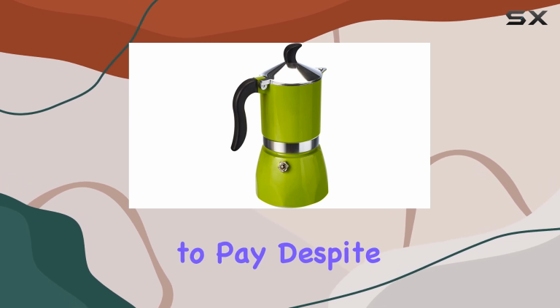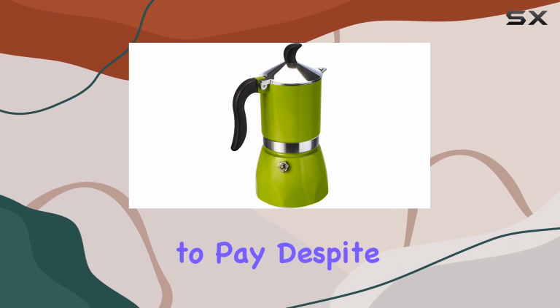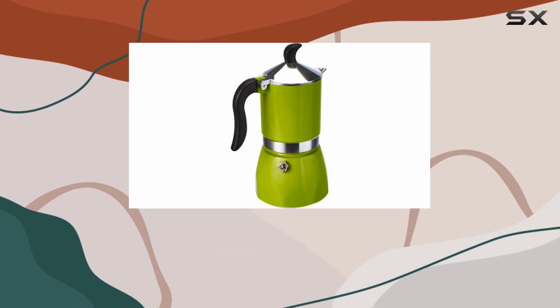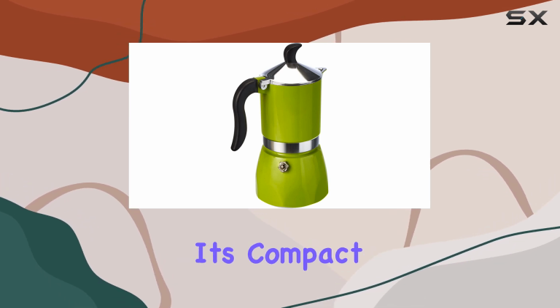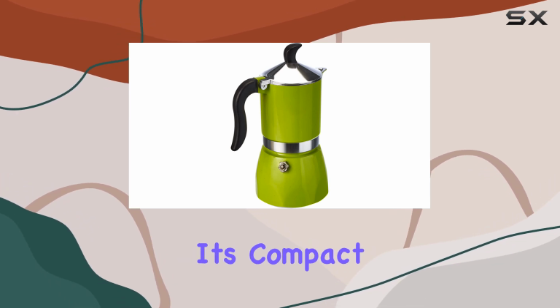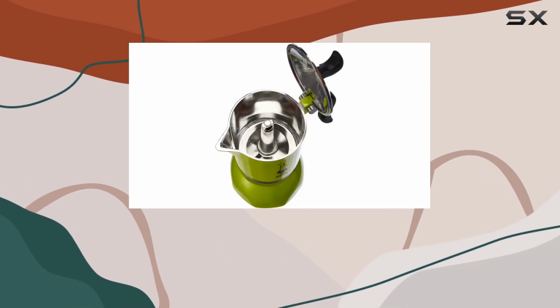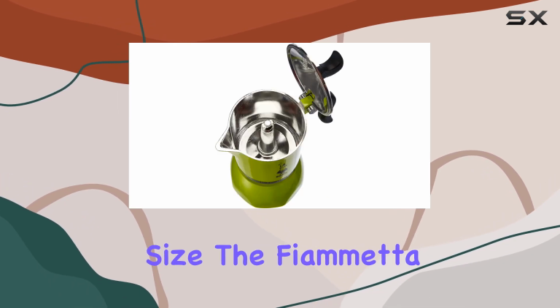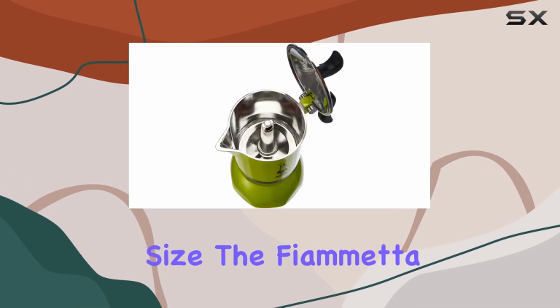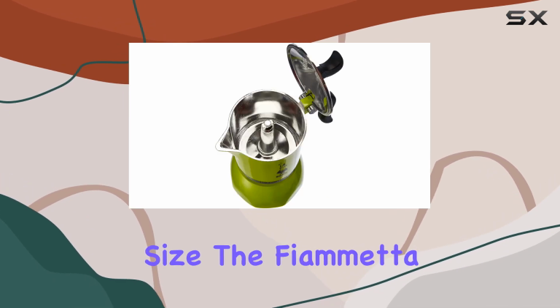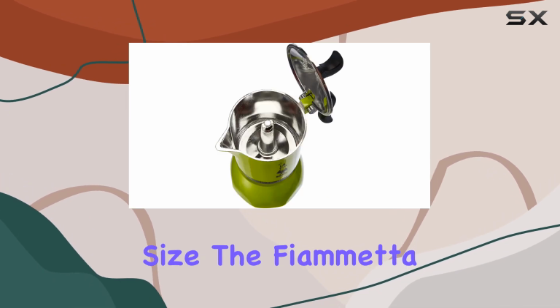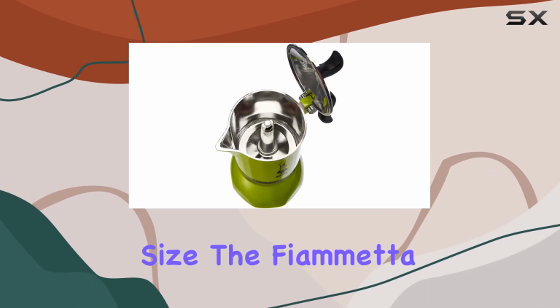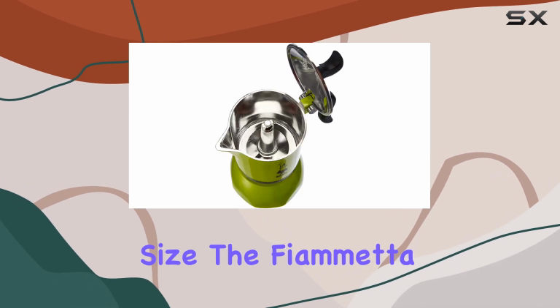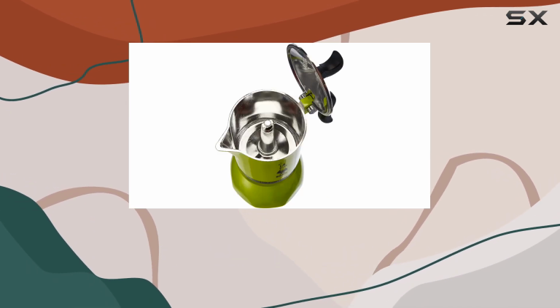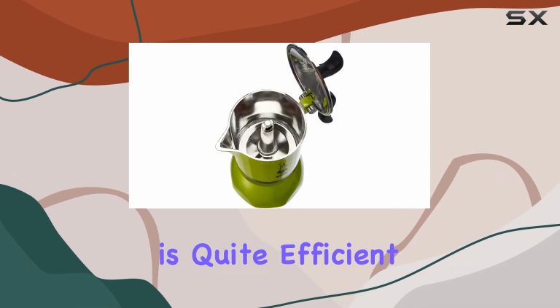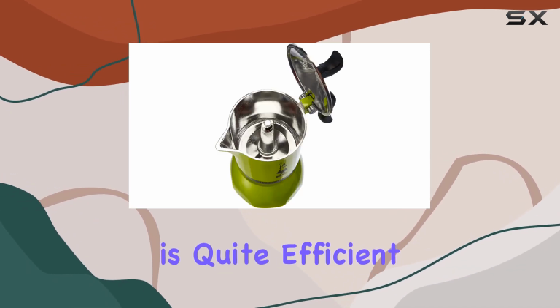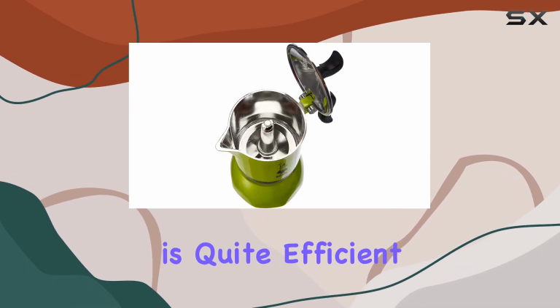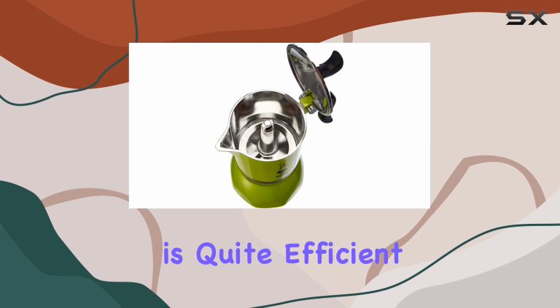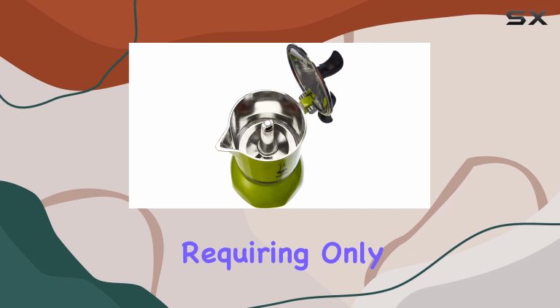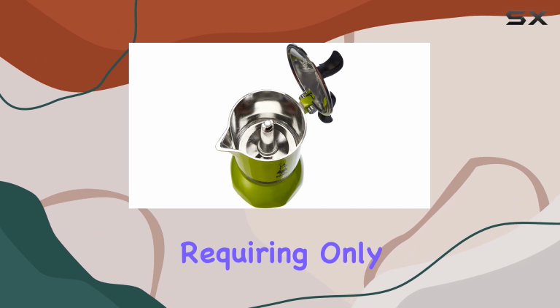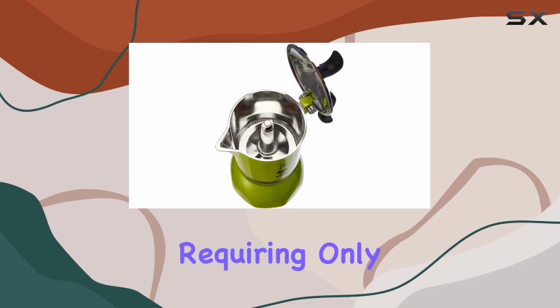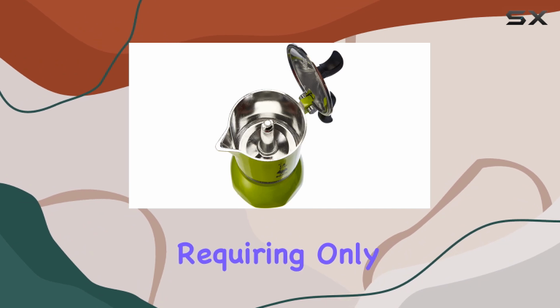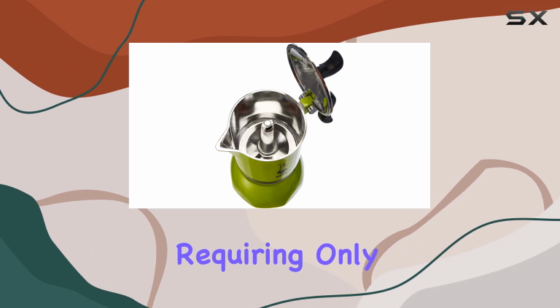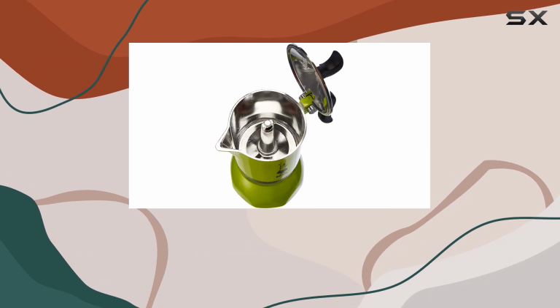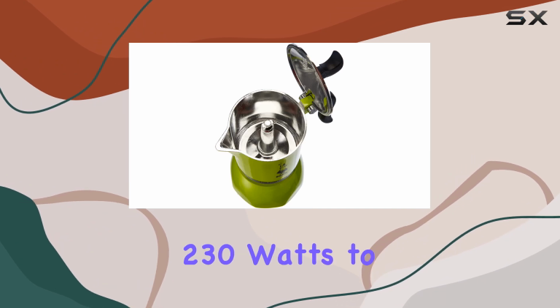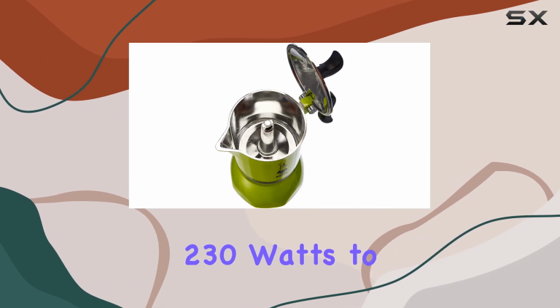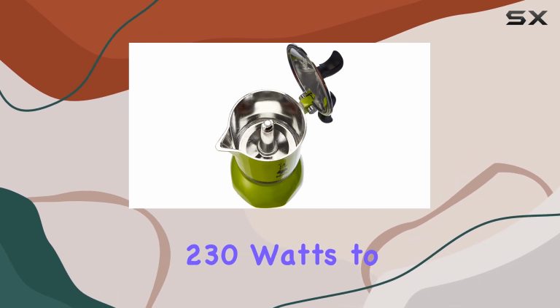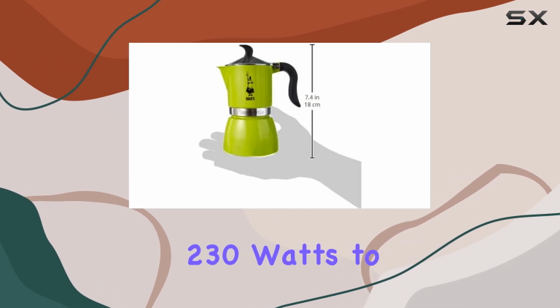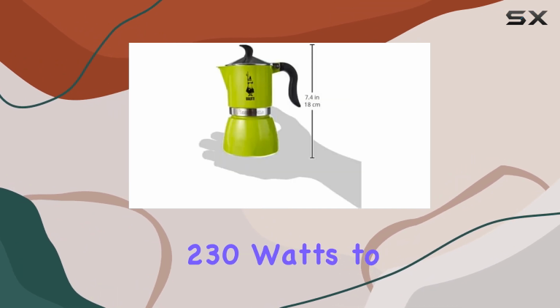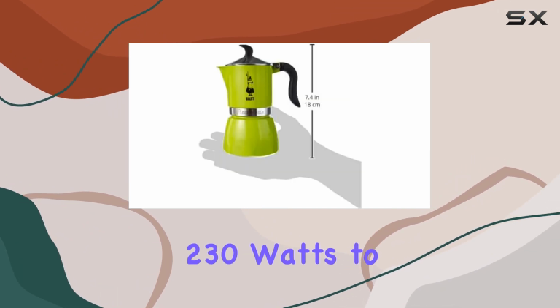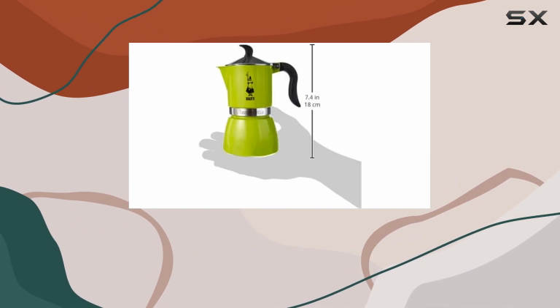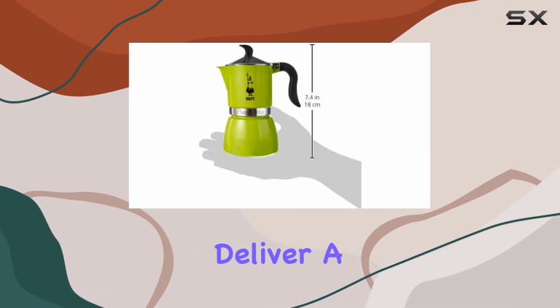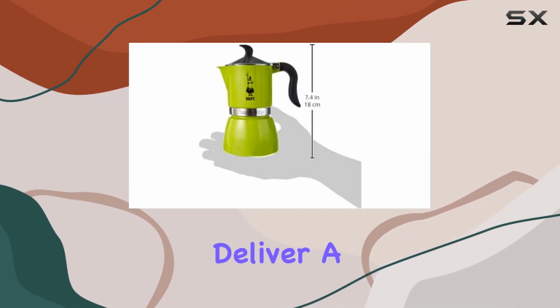Despite its compact size, the Fiametta is quite efficient, requiring only 230 watts to deliver a satisfying espresso experience.